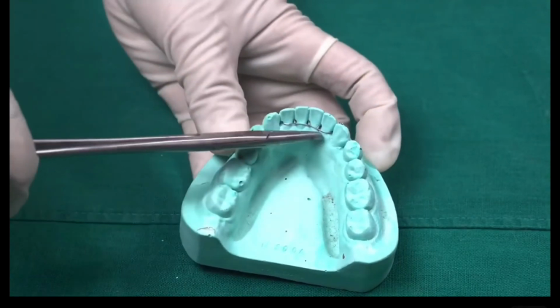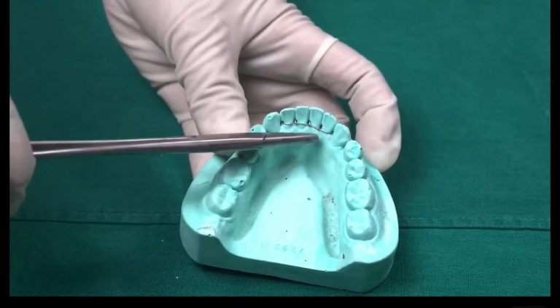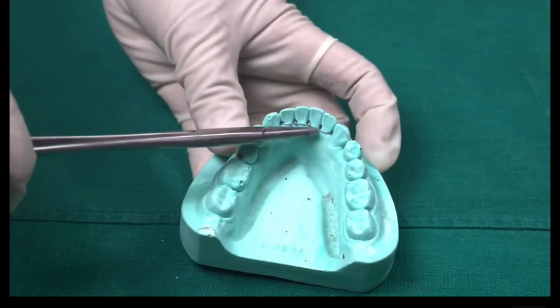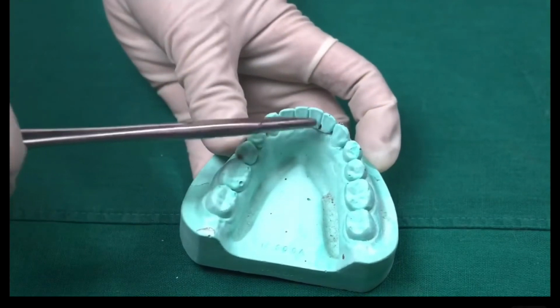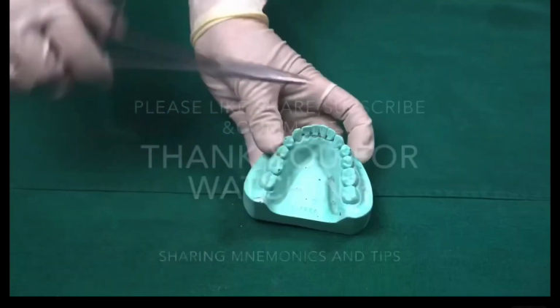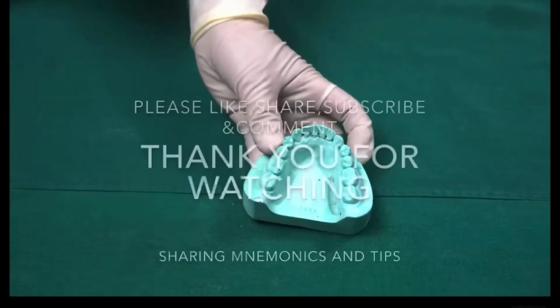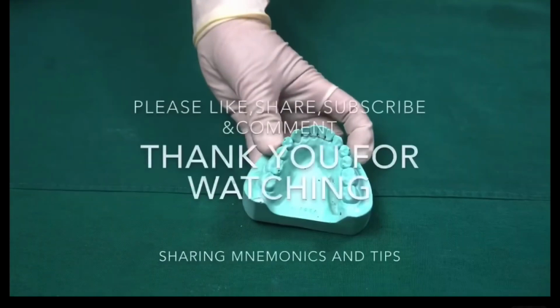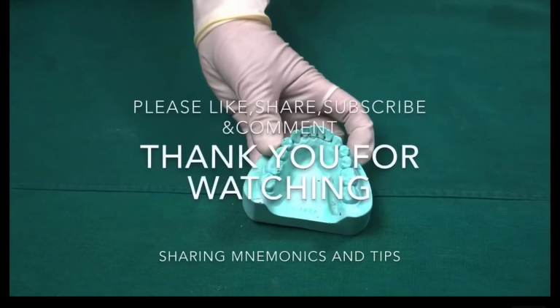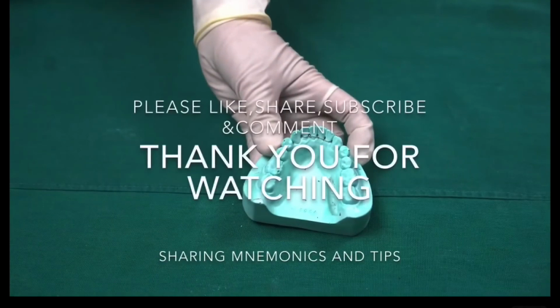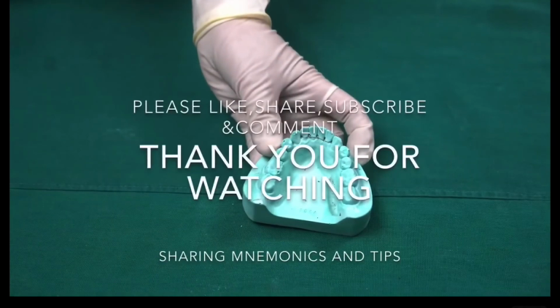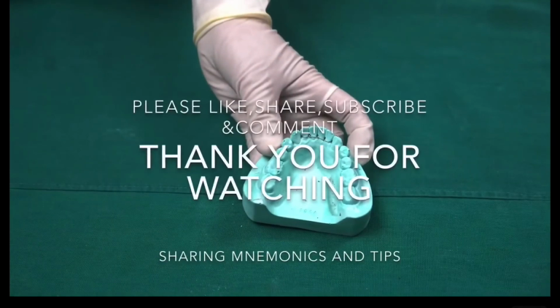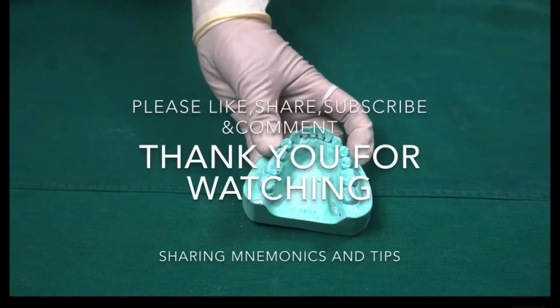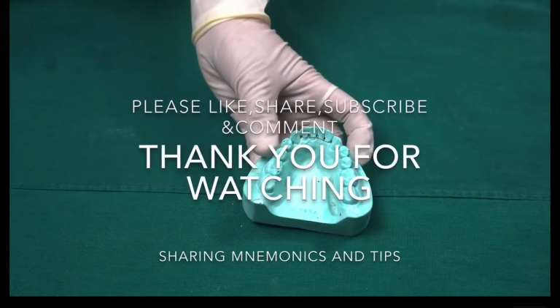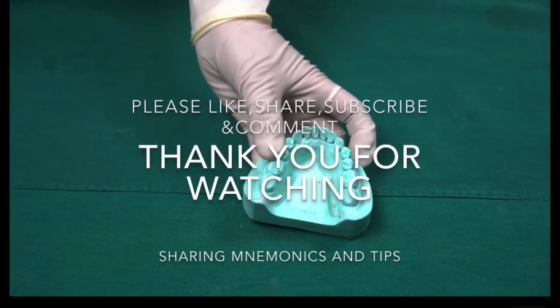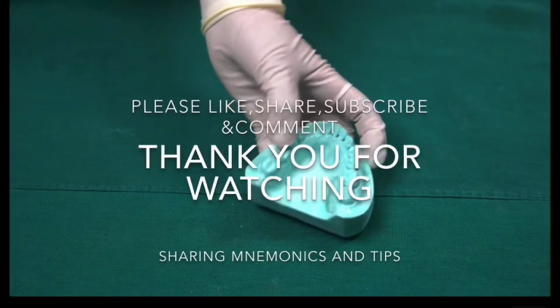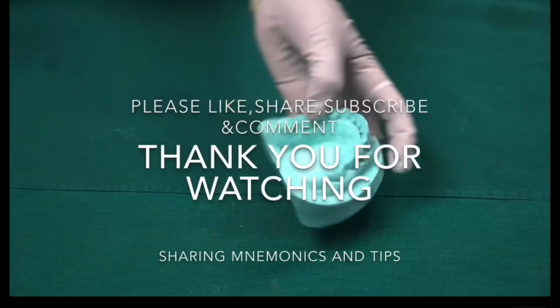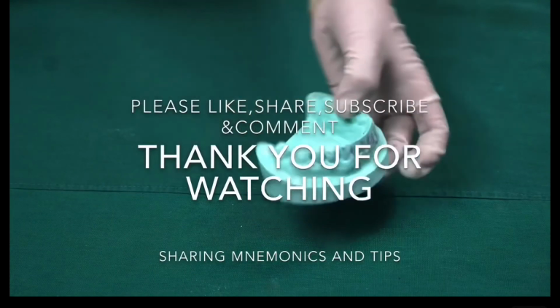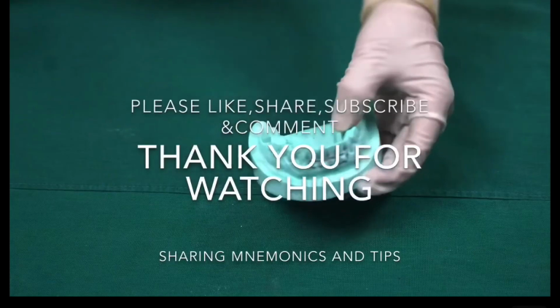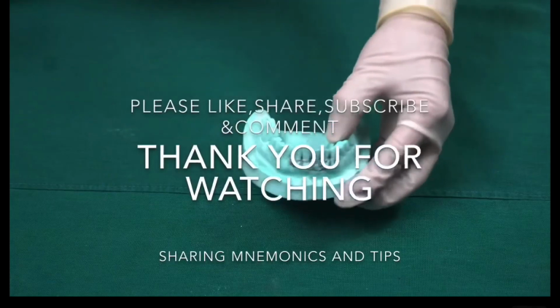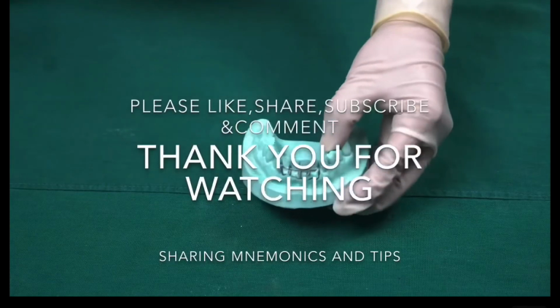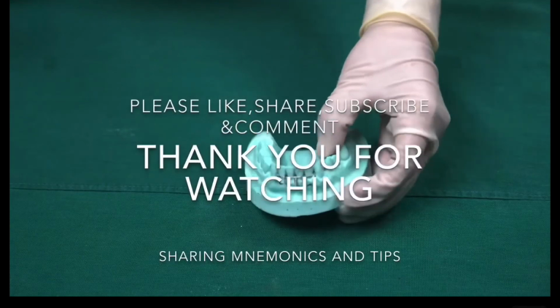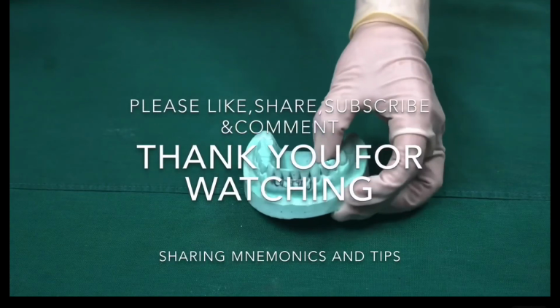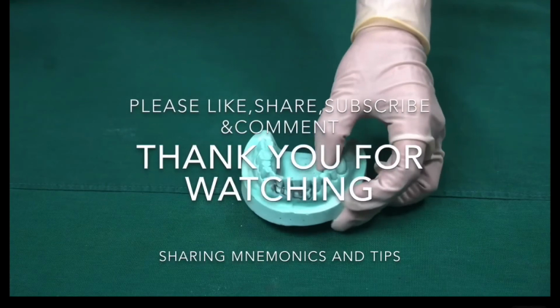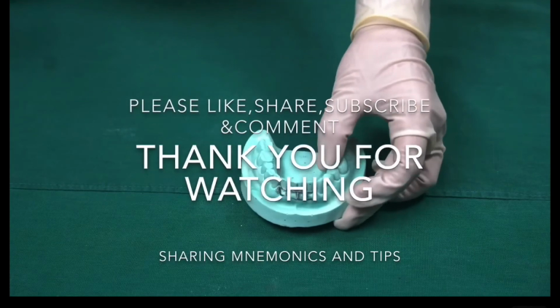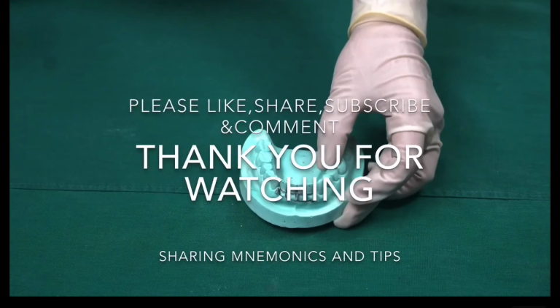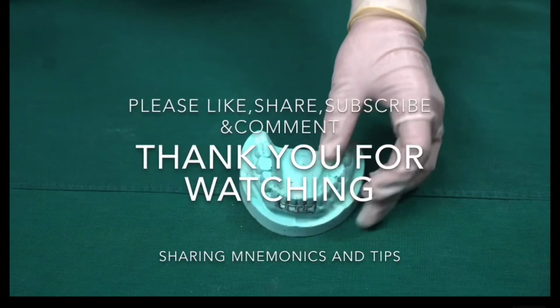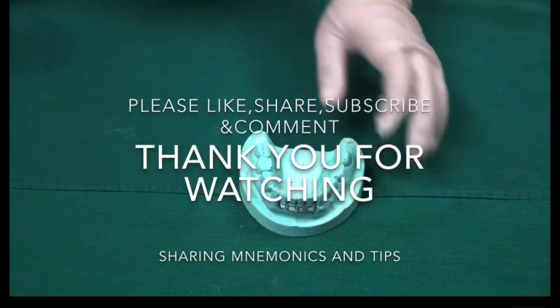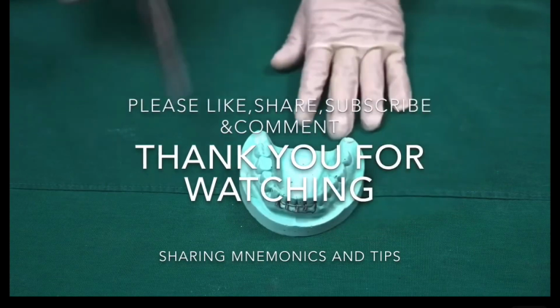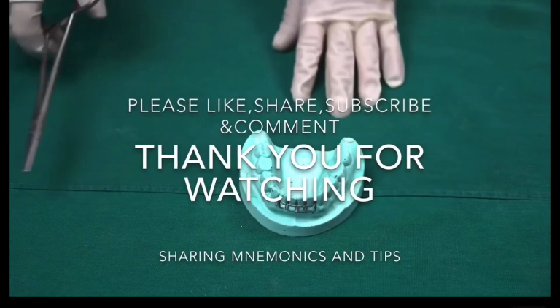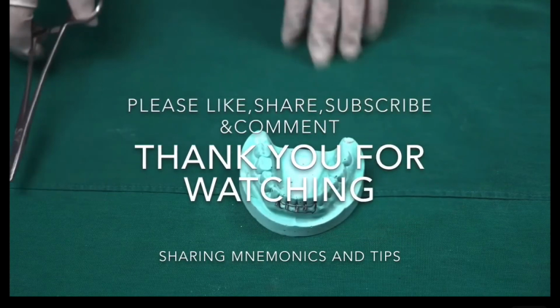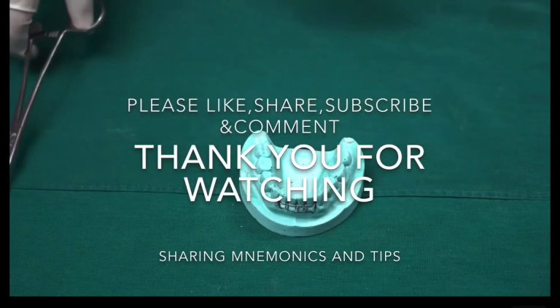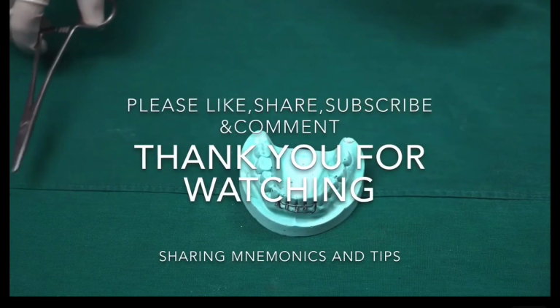Thank you so much guys for watching my video. Please do like, share, subscribe, and comment. Thank you.